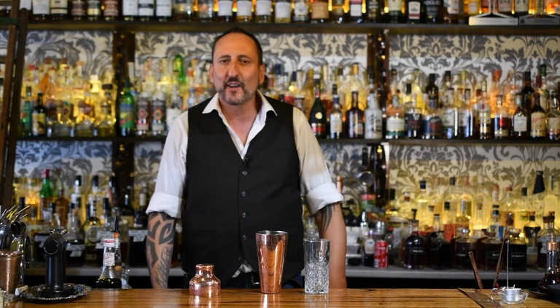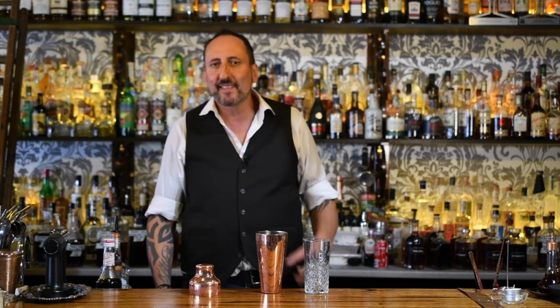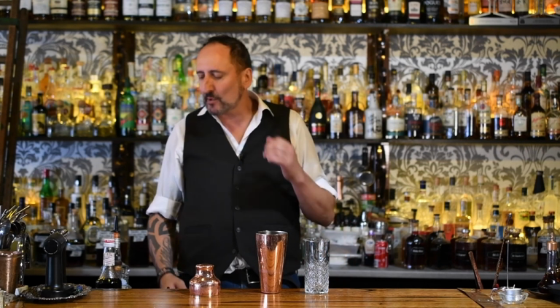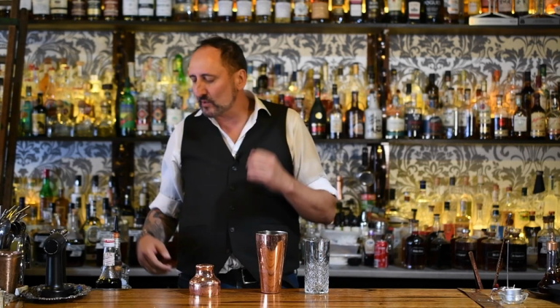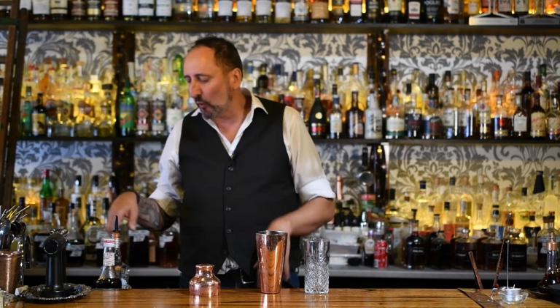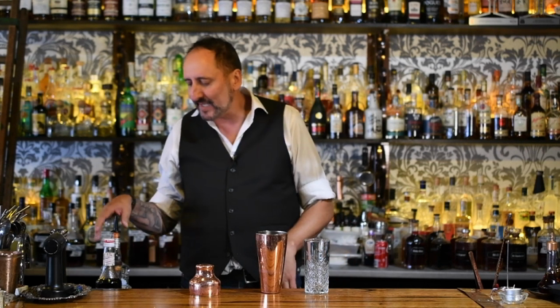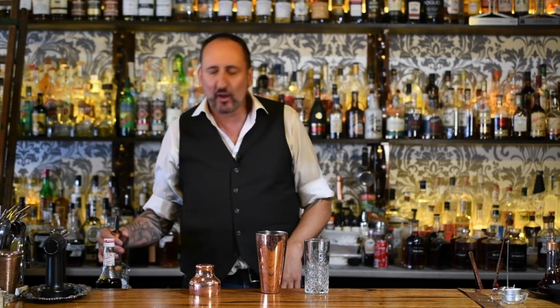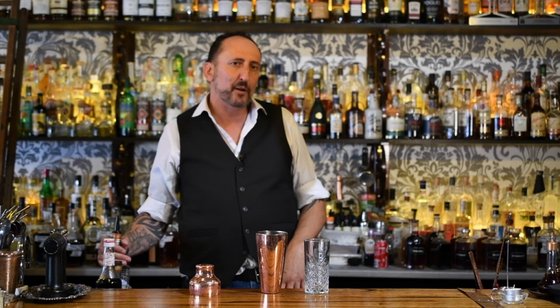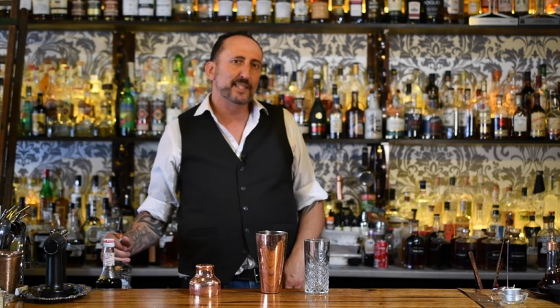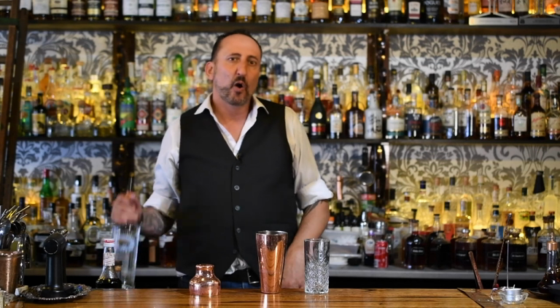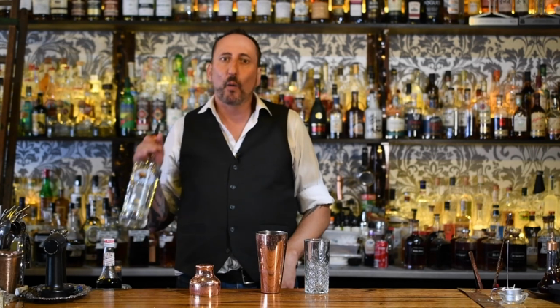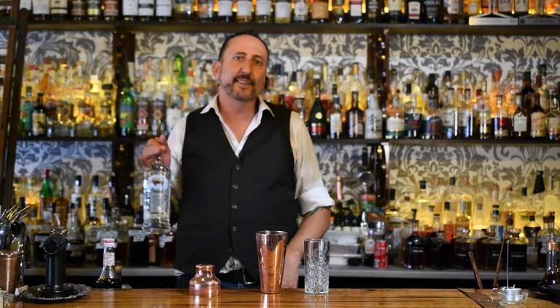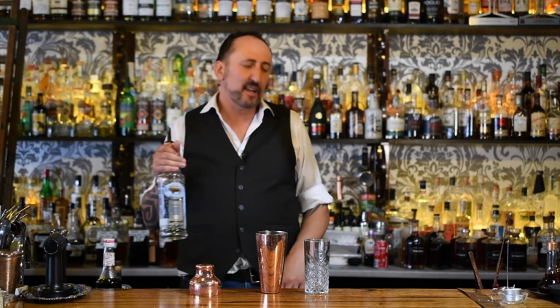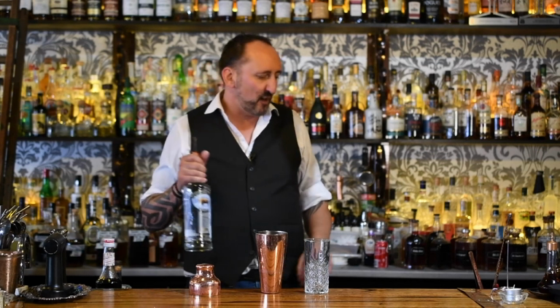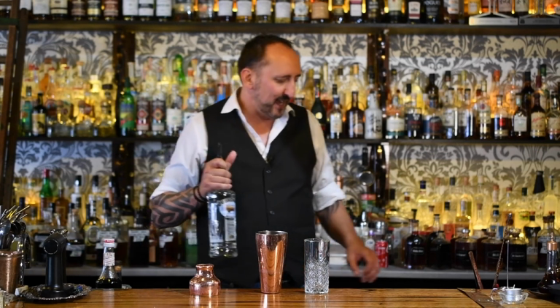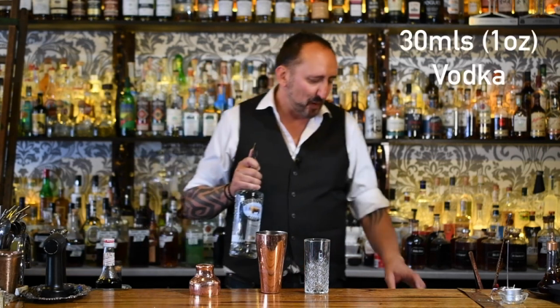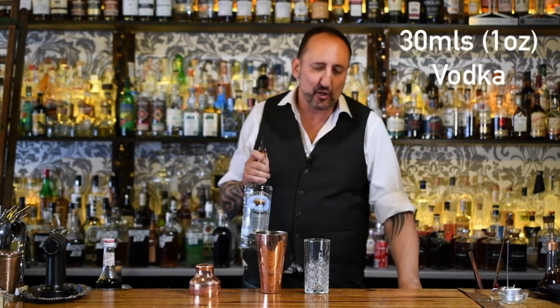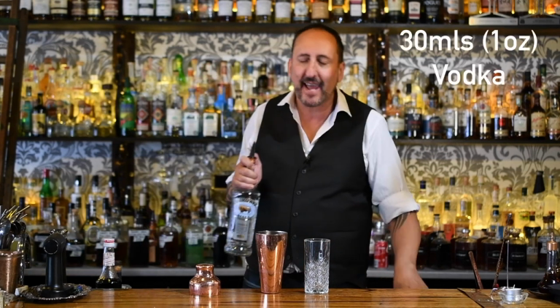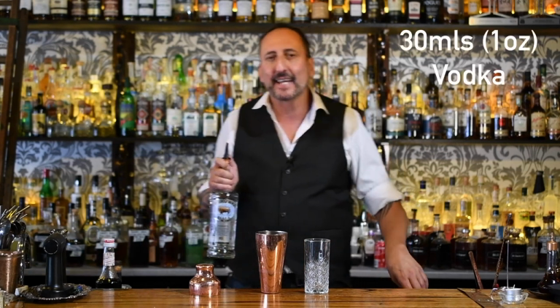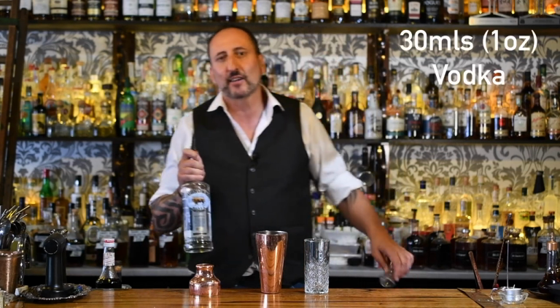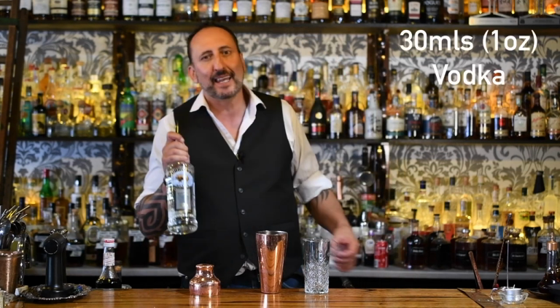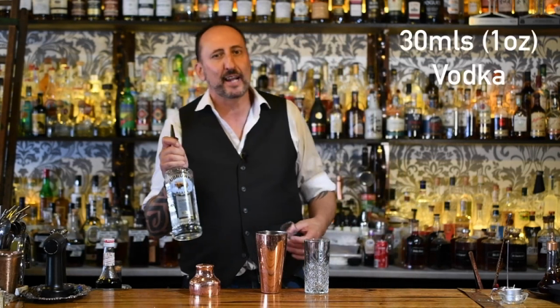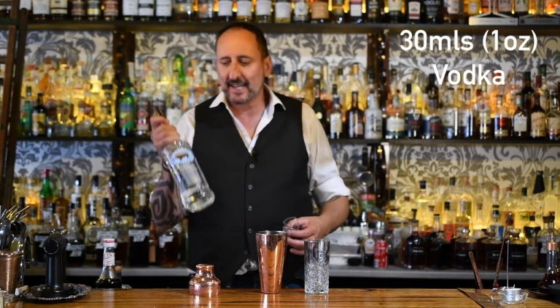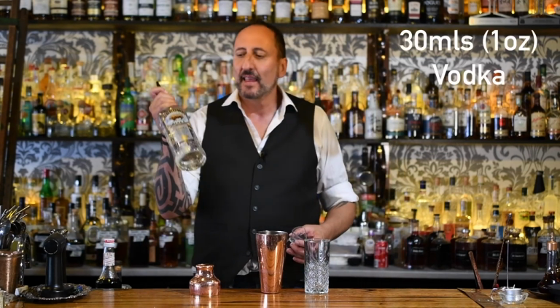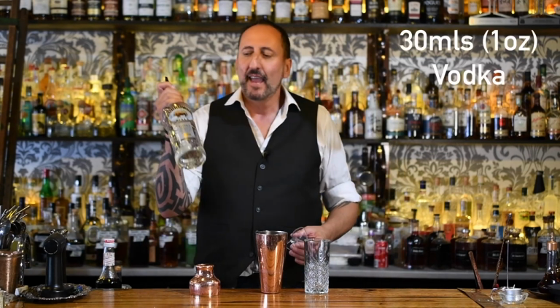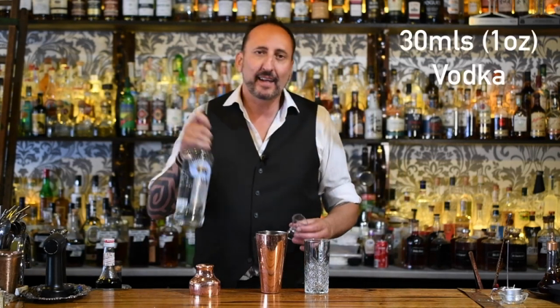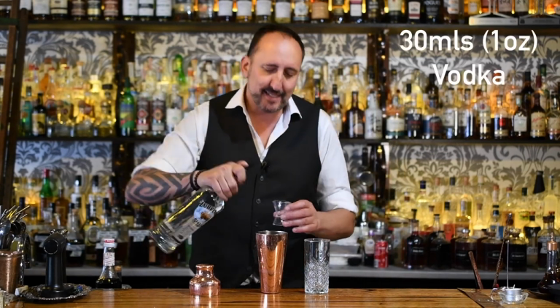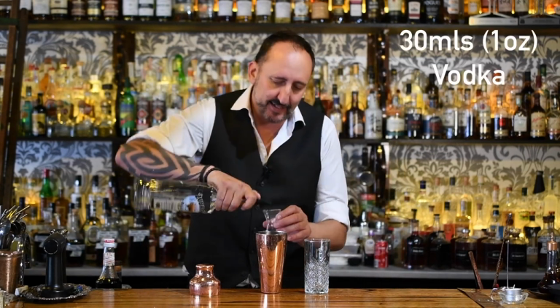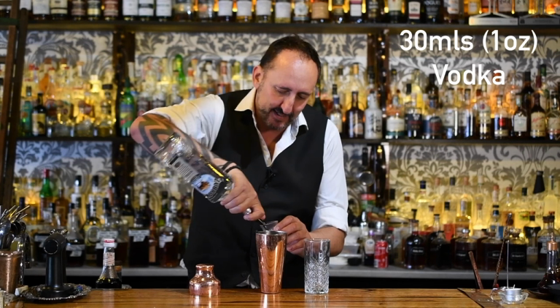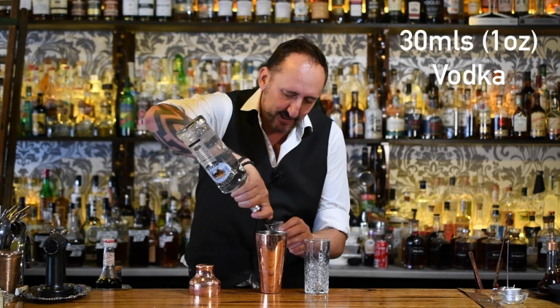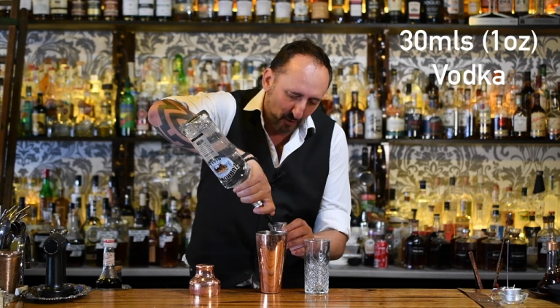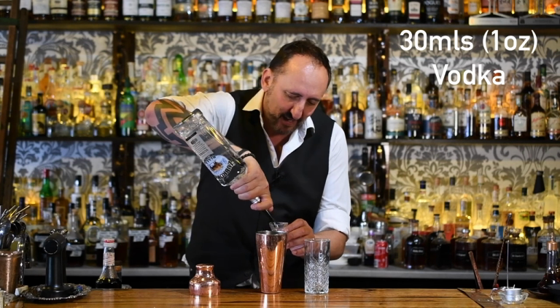The first thing it calls for is 30 mils or one ounce of vodka. I'm going to use our house vodka here at 18th, which is the Zabrovka.